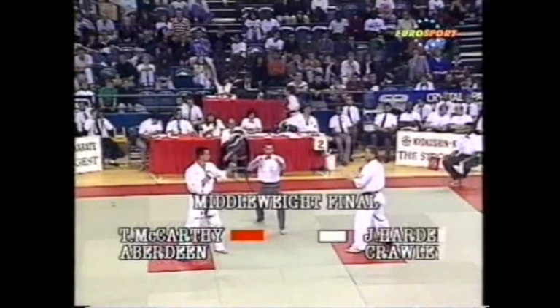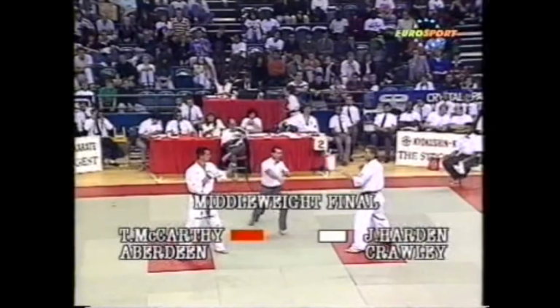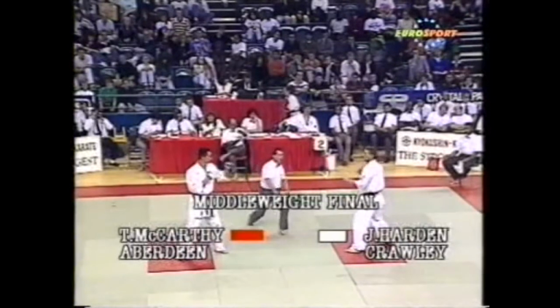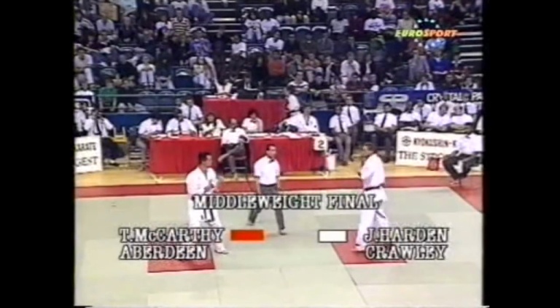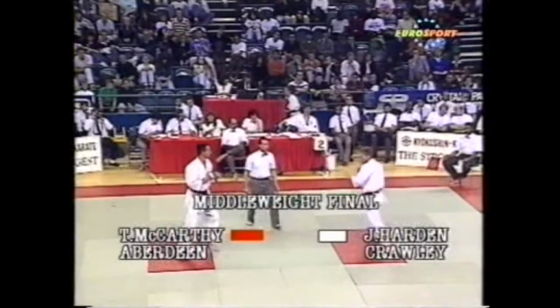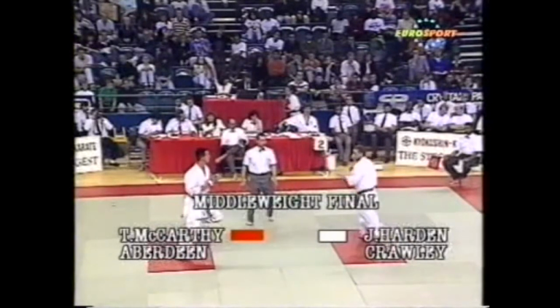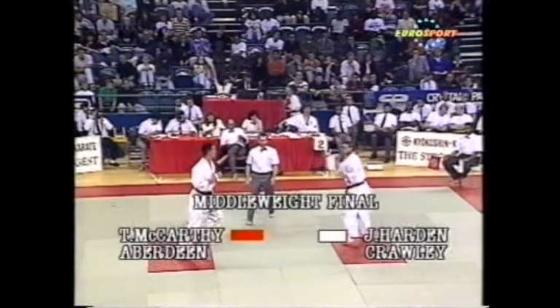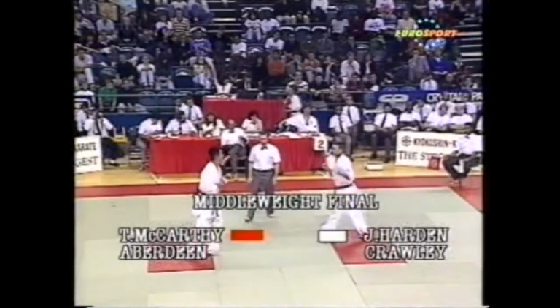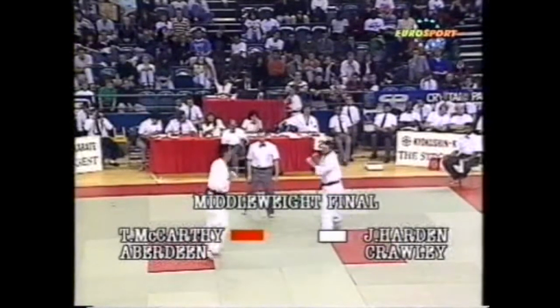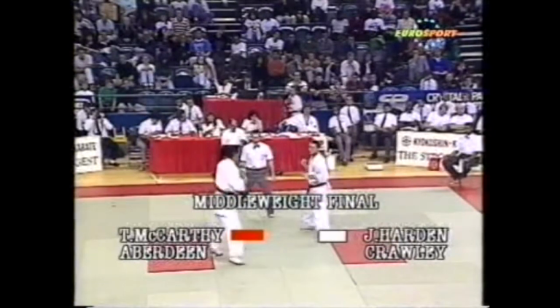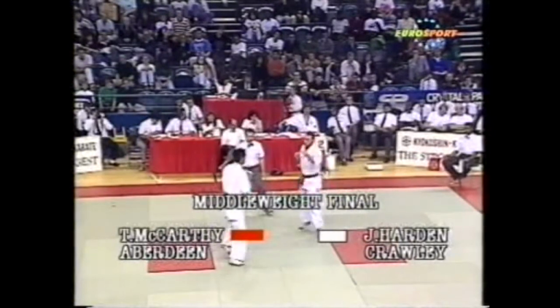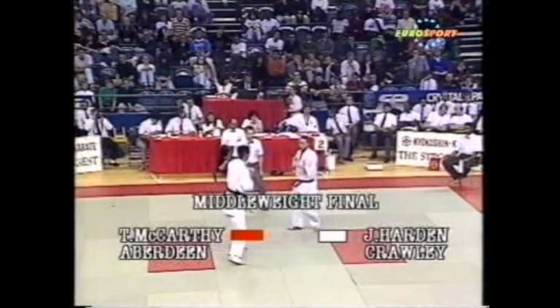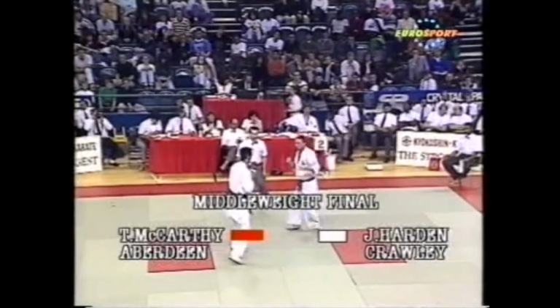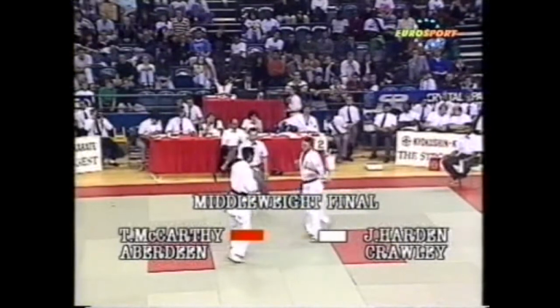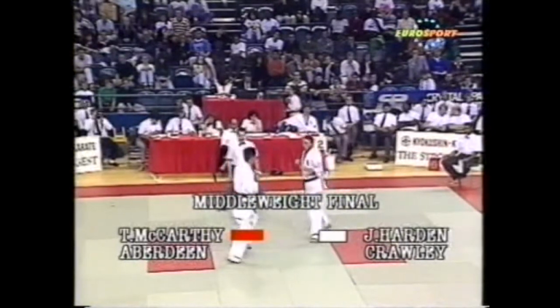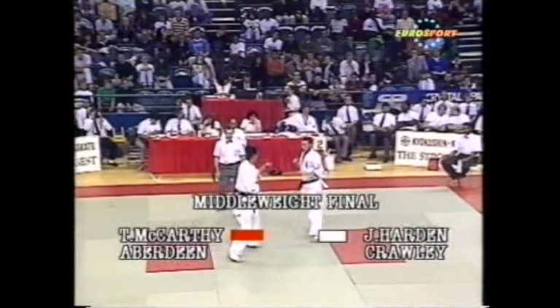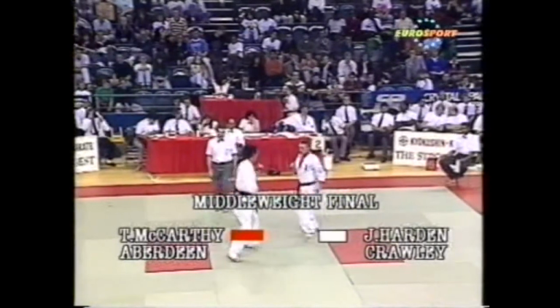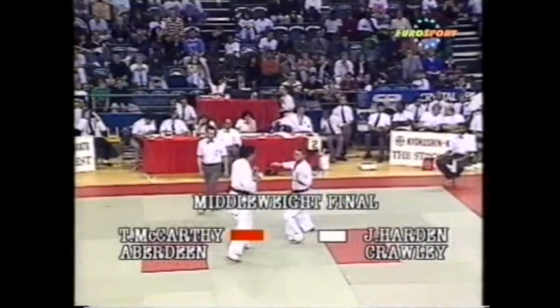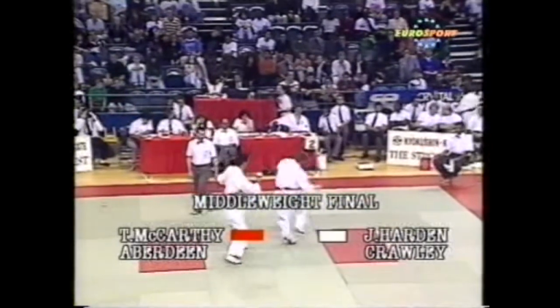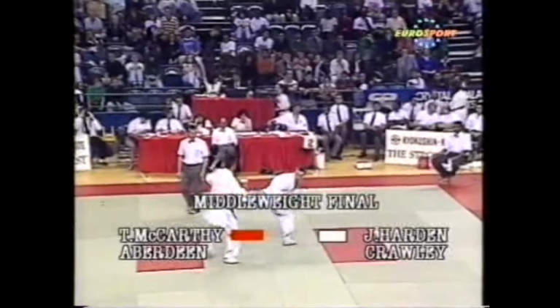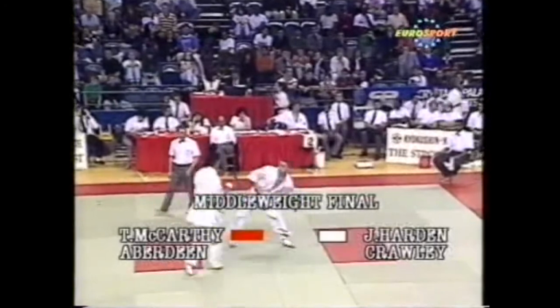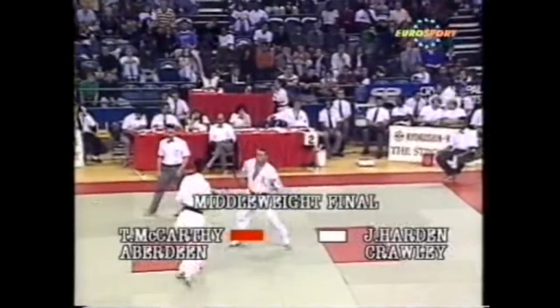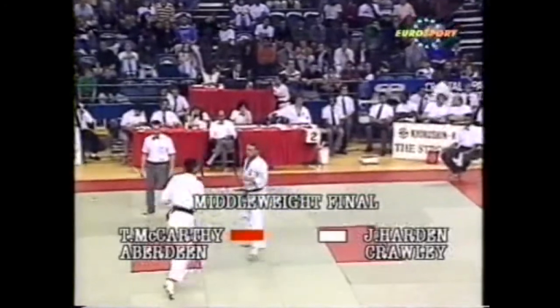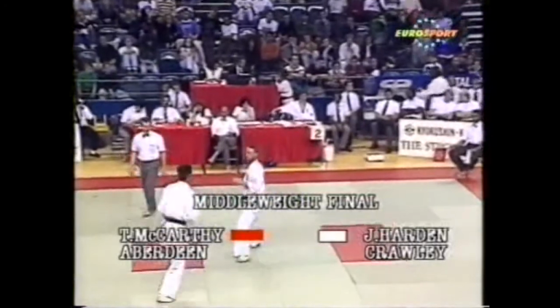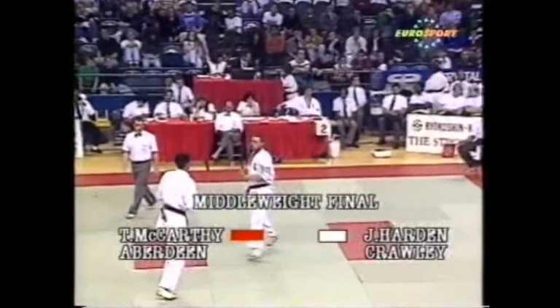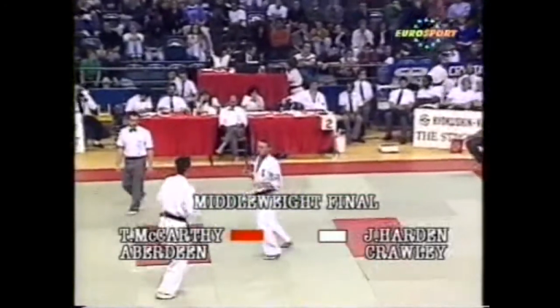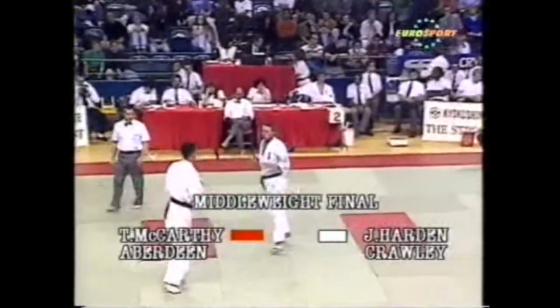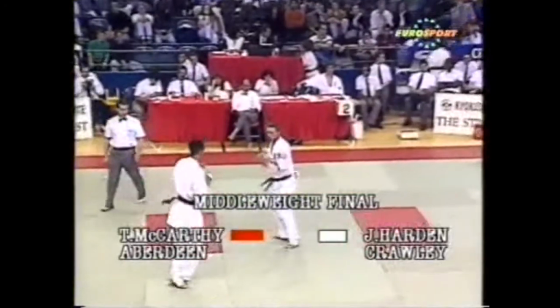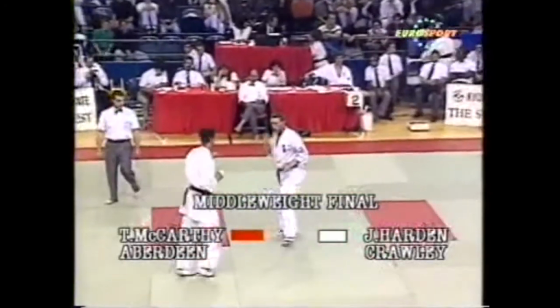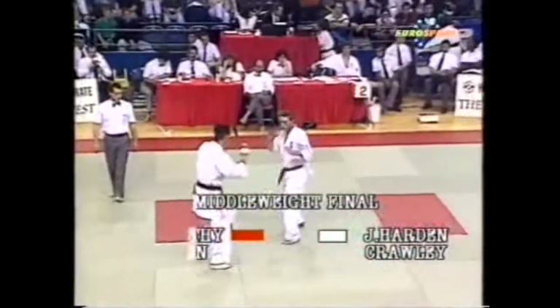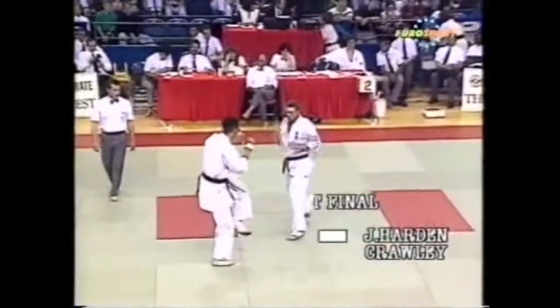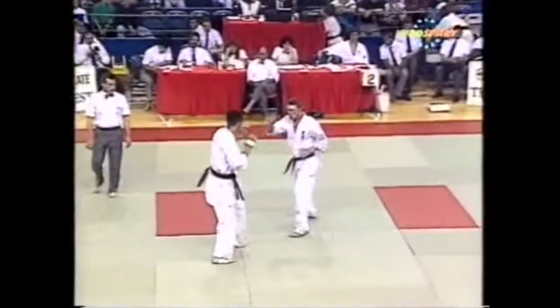Here we are with the final of the middleweights. We've got Tony McCarthy from Aberdeen in red against Joe Harden from Corley.